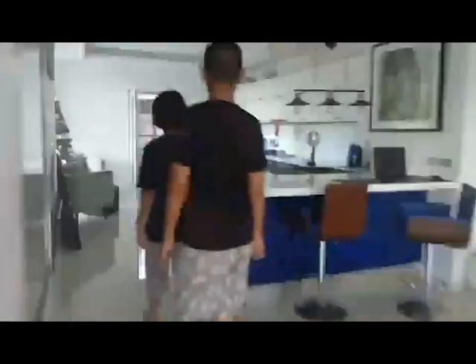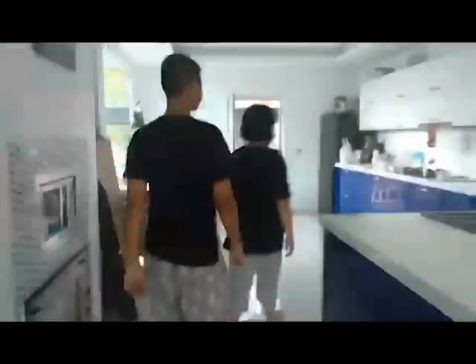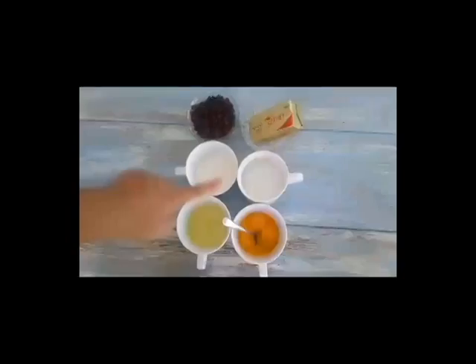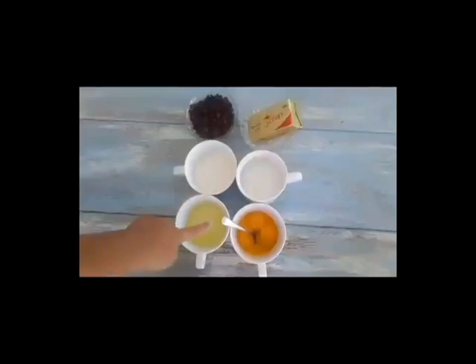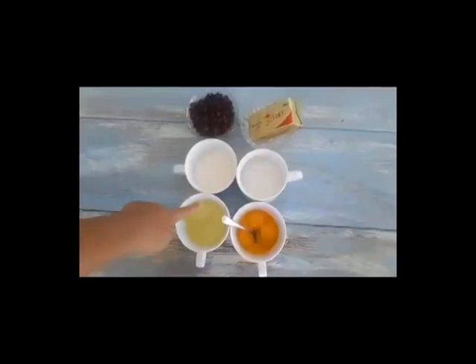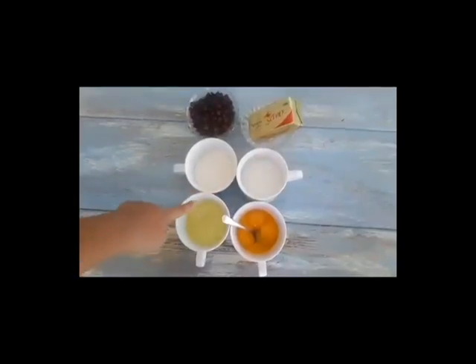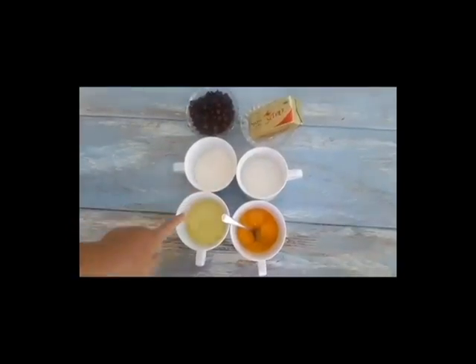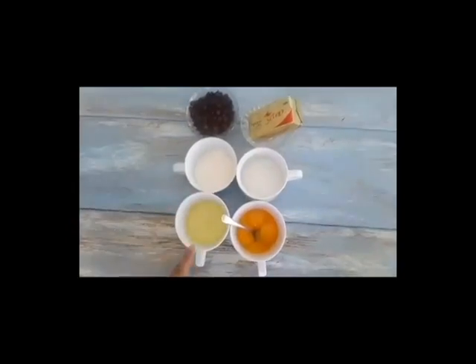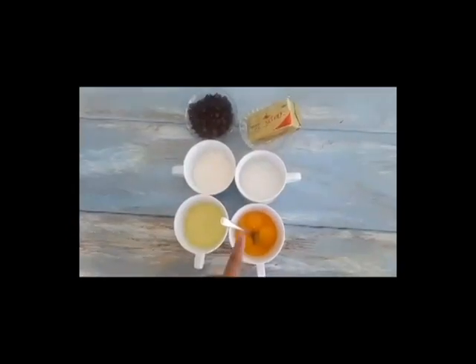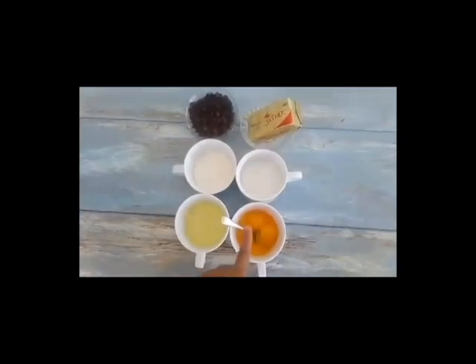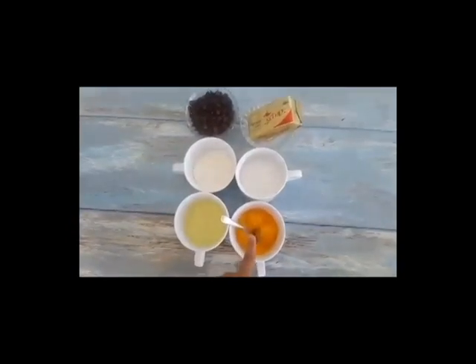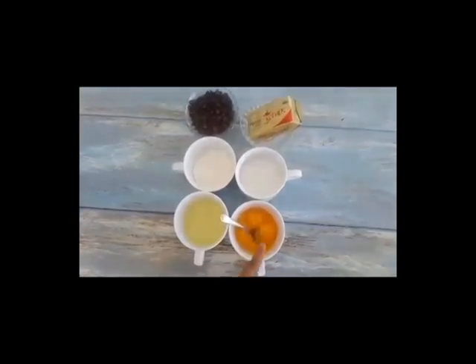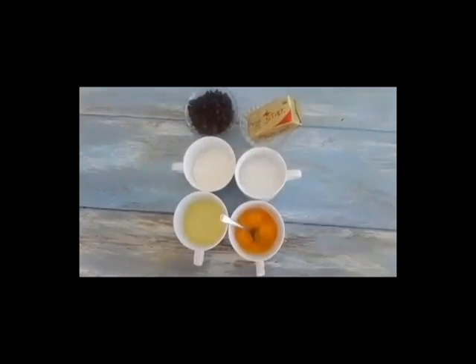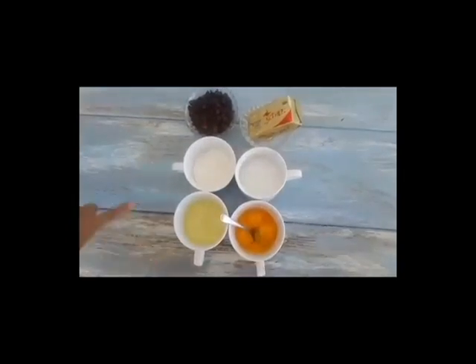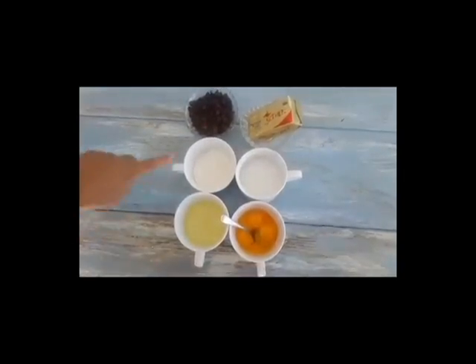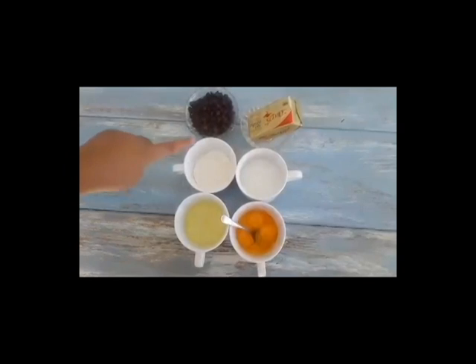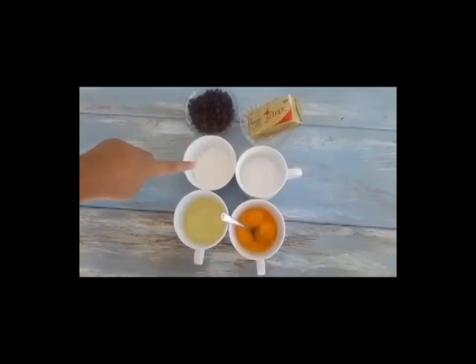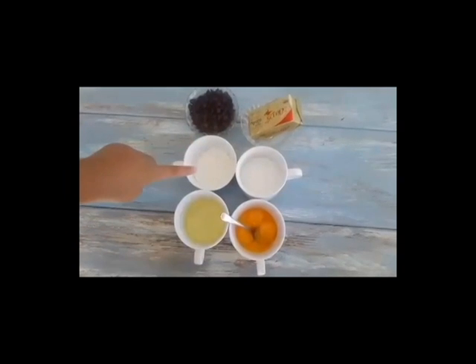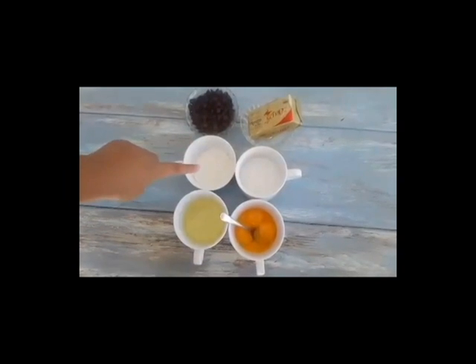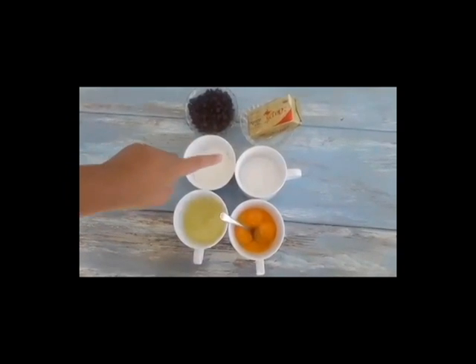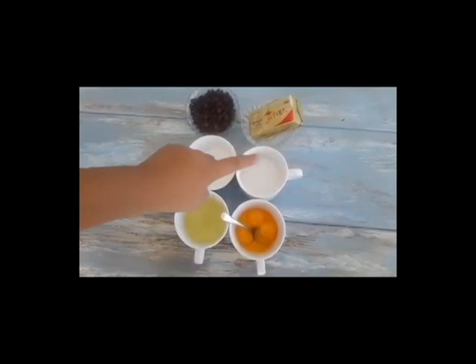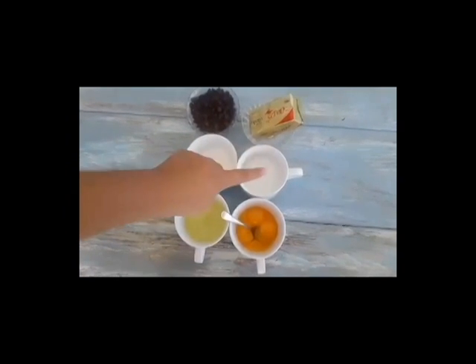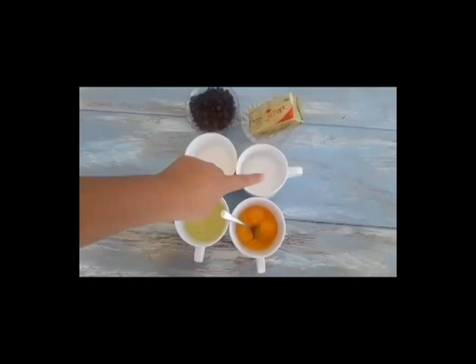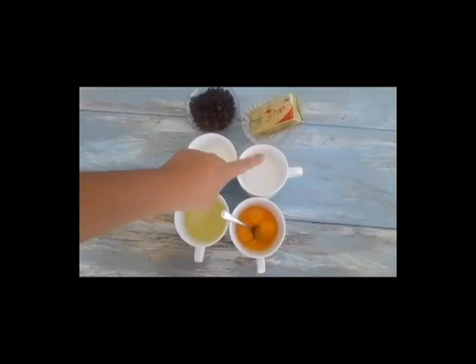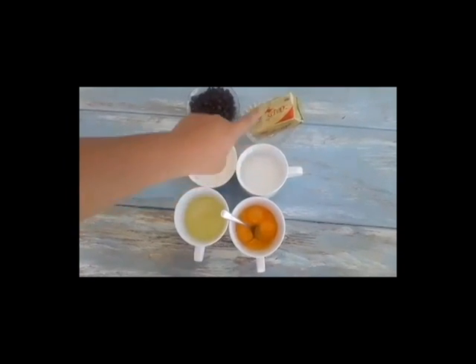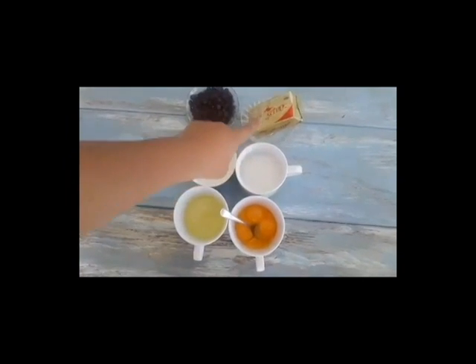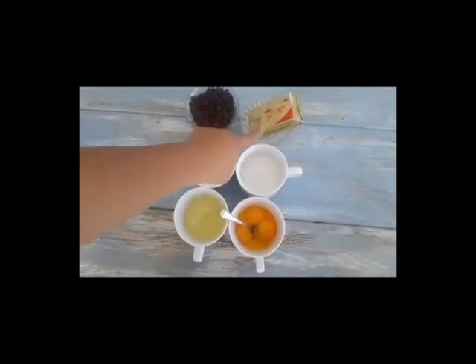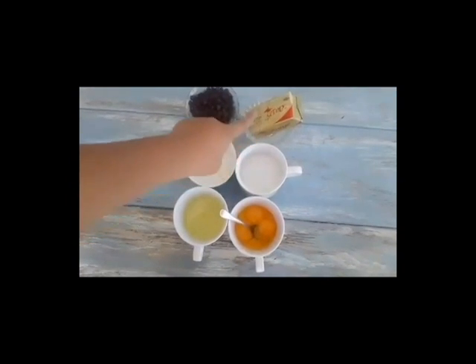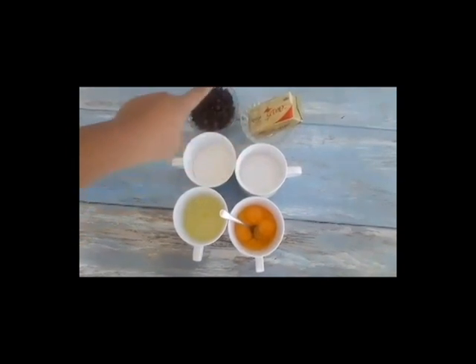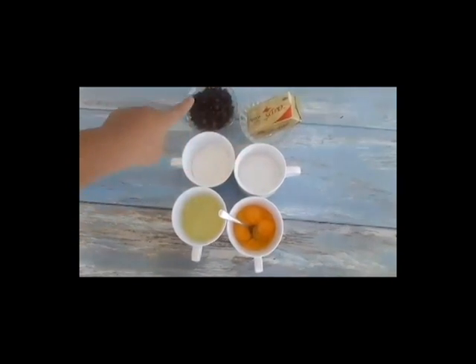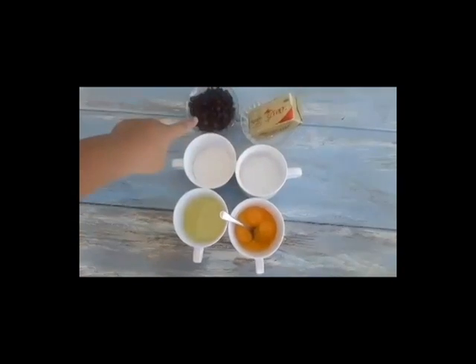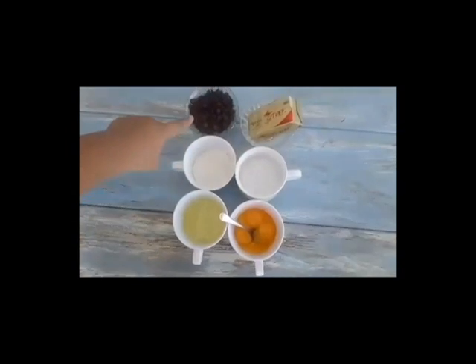You will need two egg whites, four egg yolks, one cup of flour, one cup of sugar, a stick of butter, and a cup of chocolate.